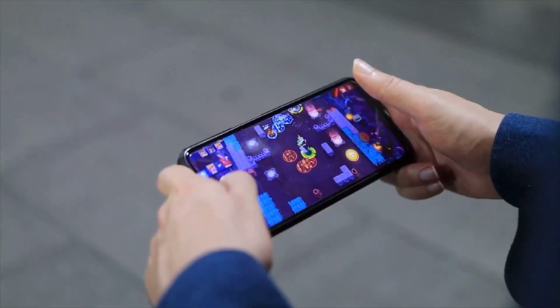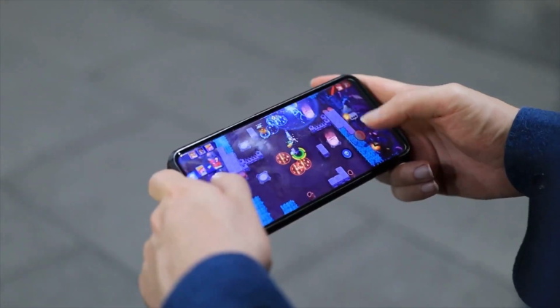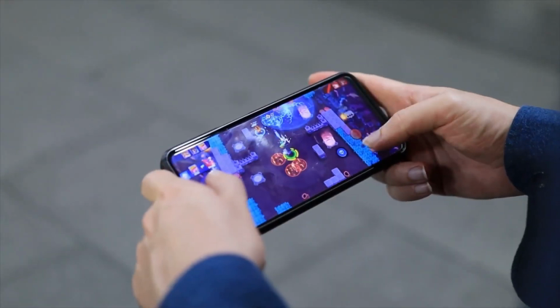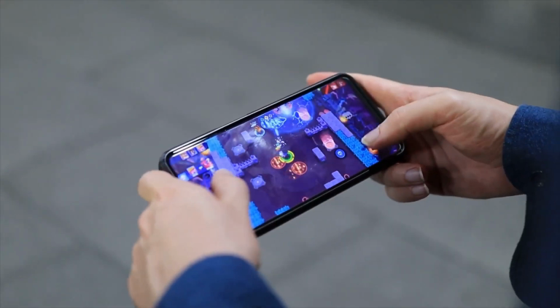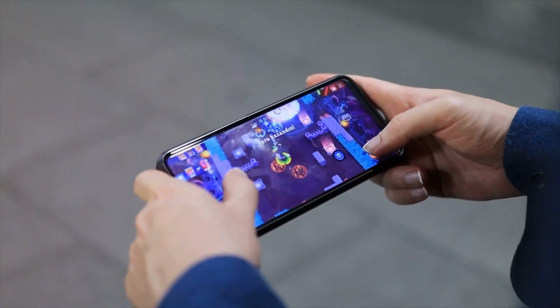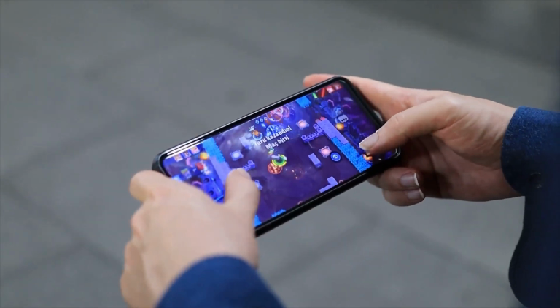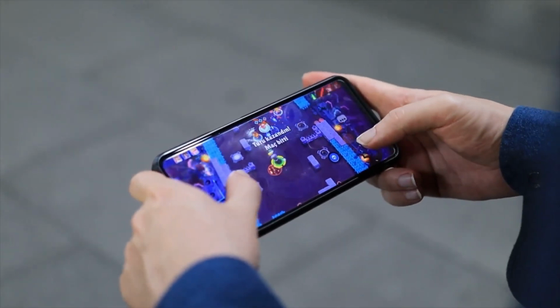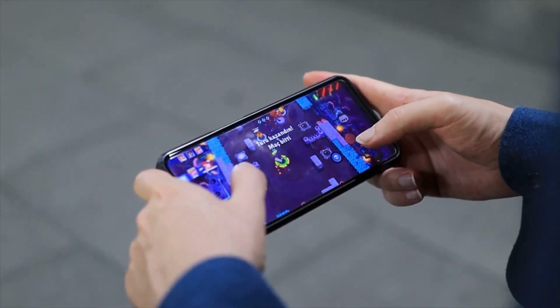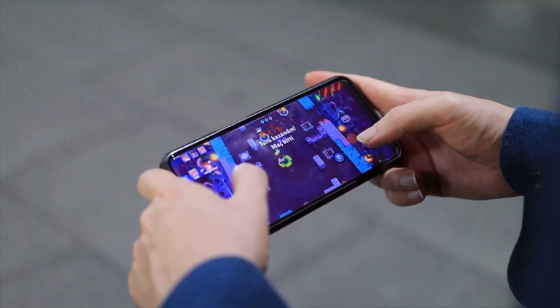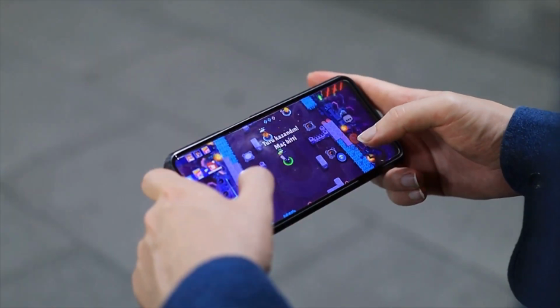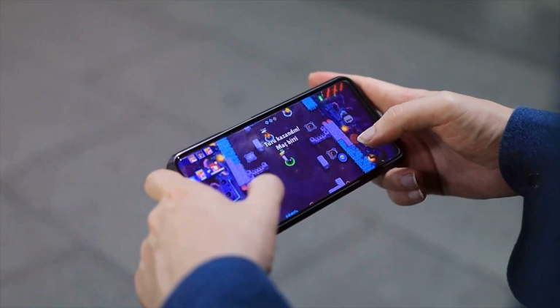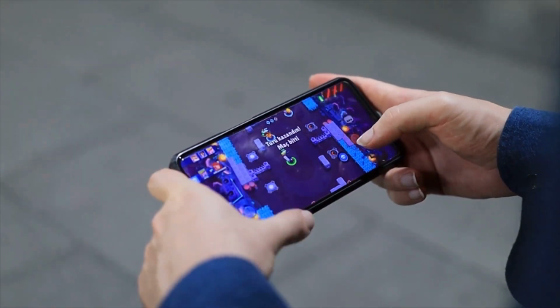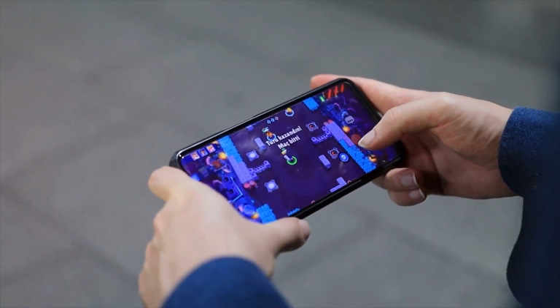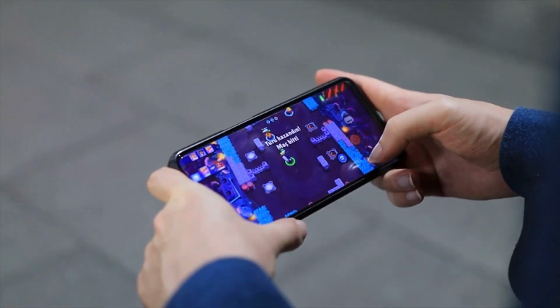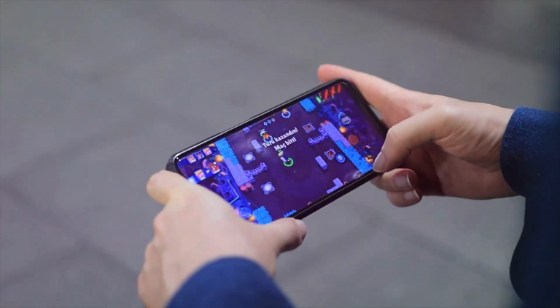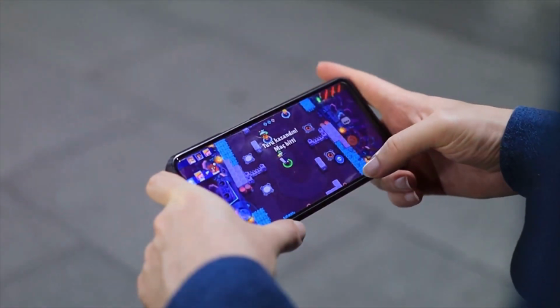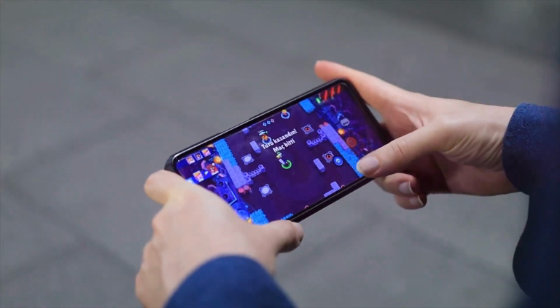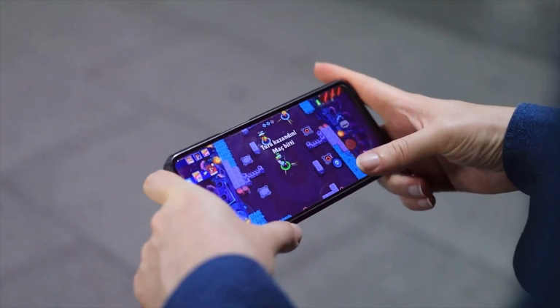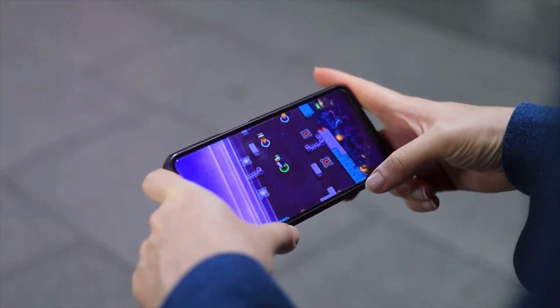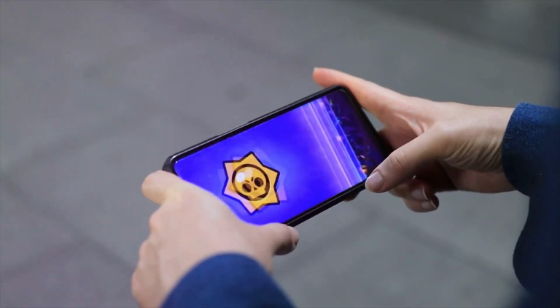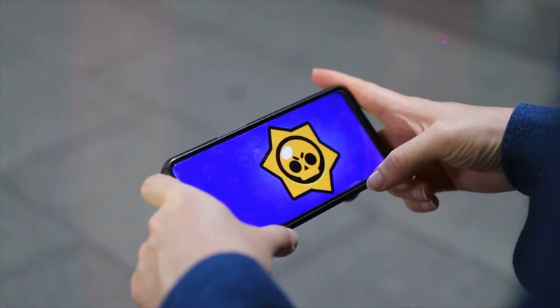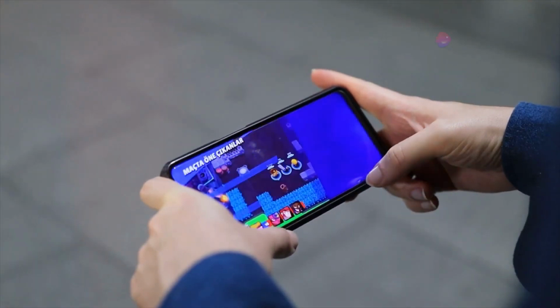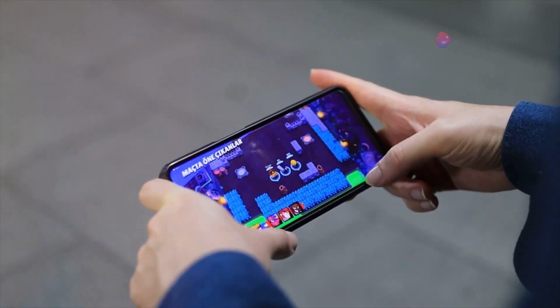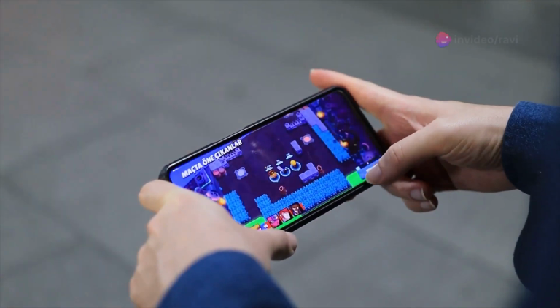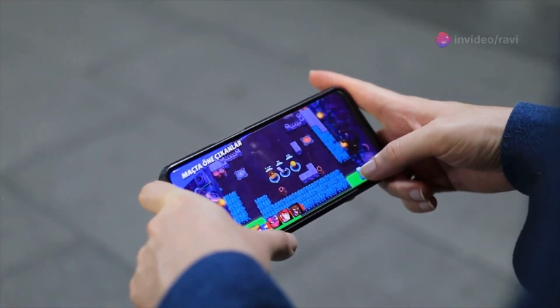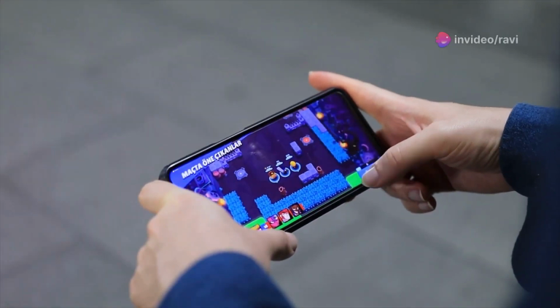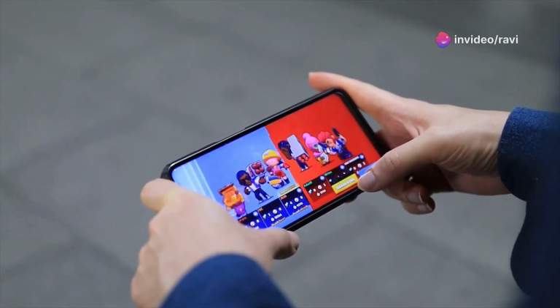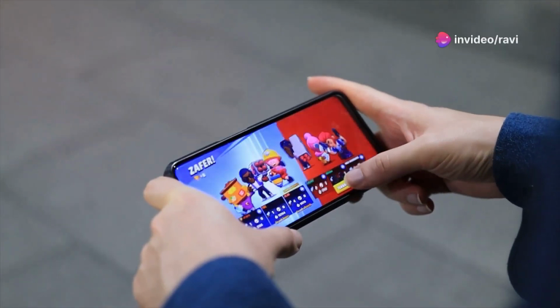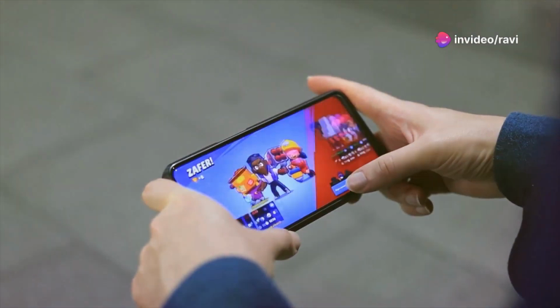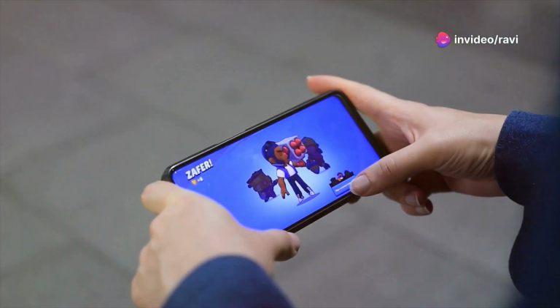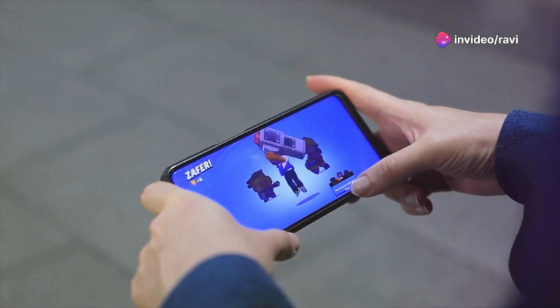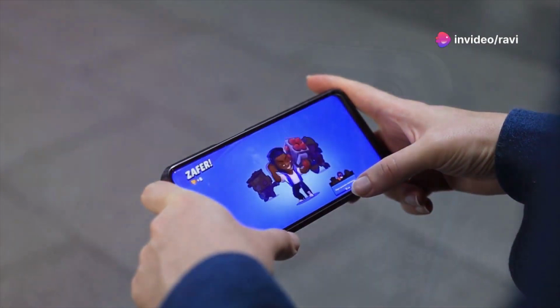Whether you're editing videos, playing graphics-intensive games, or simply browsing the web, the iPhone 16 handles it all with ease.